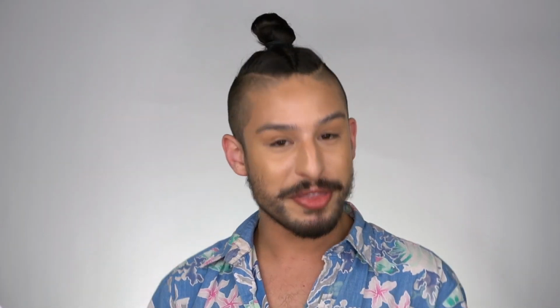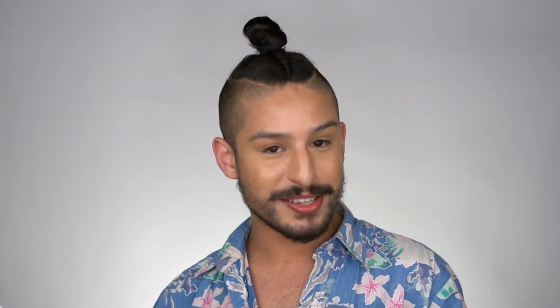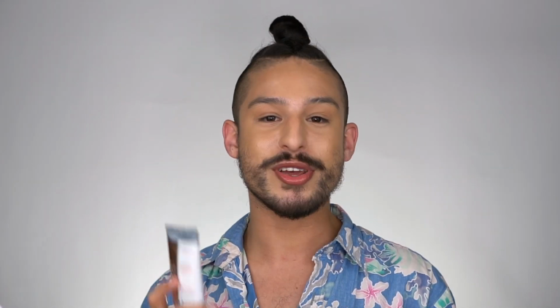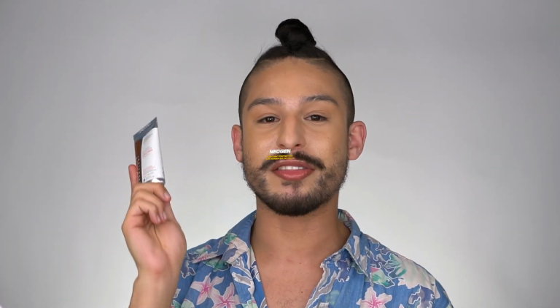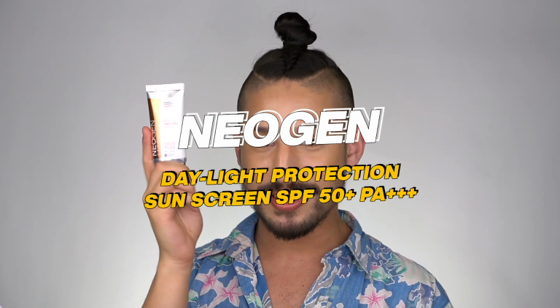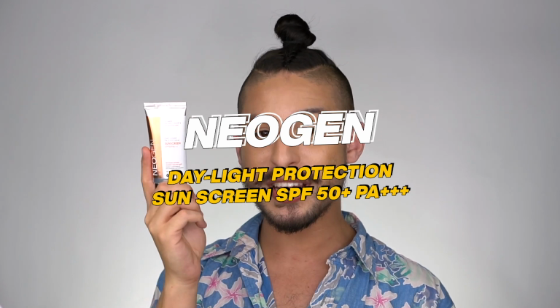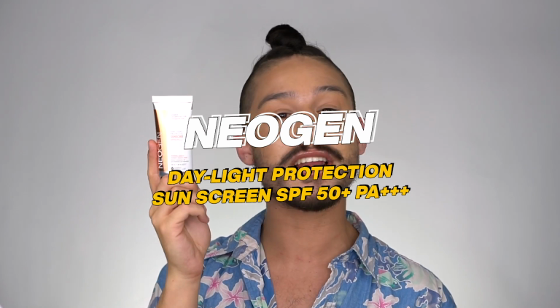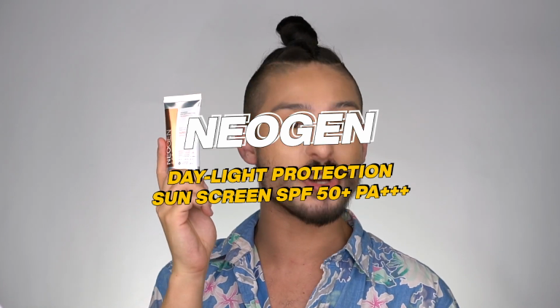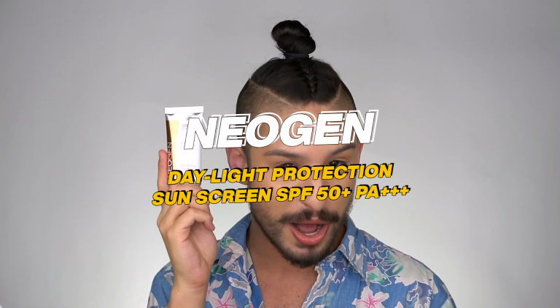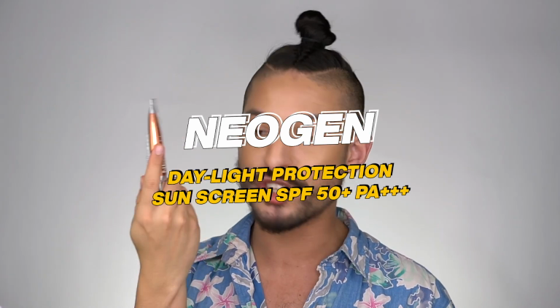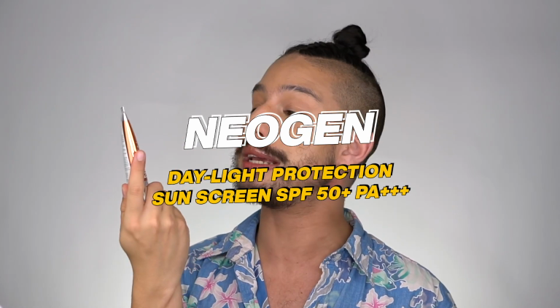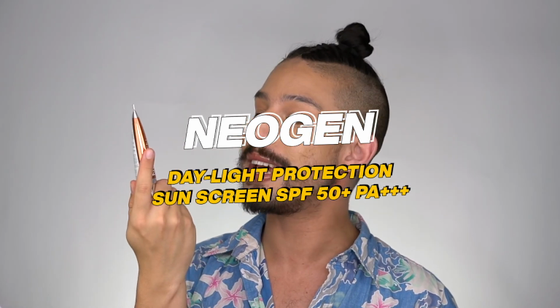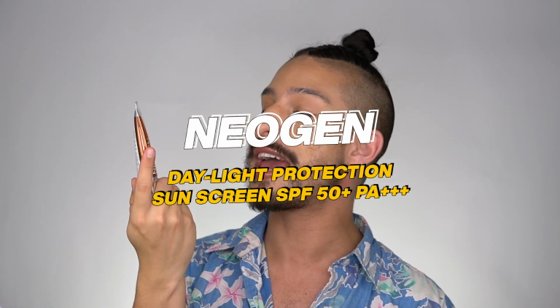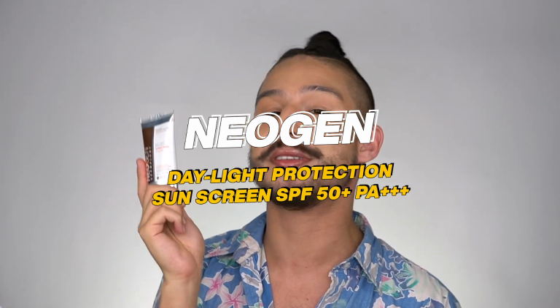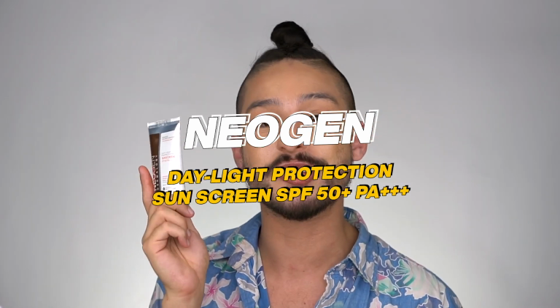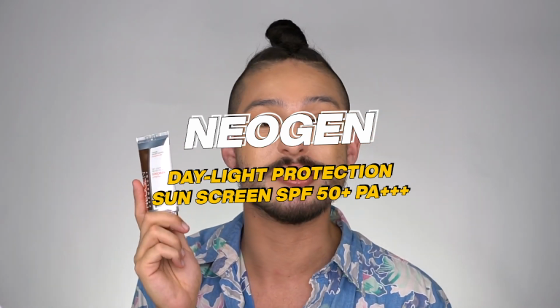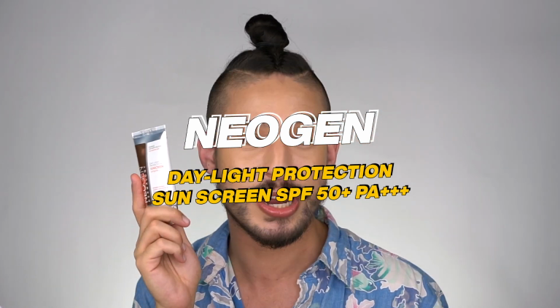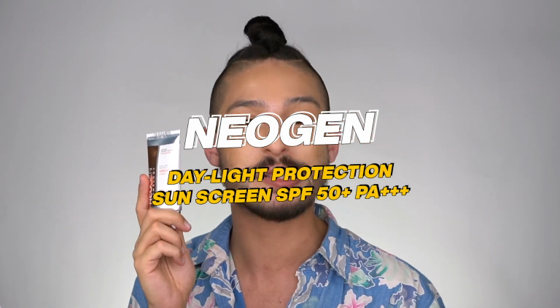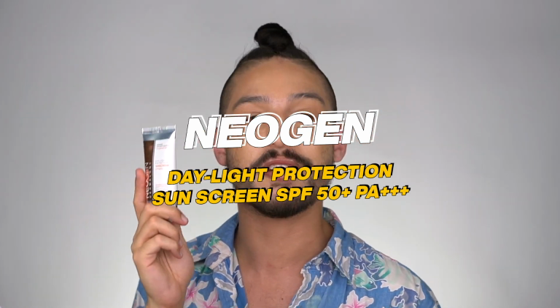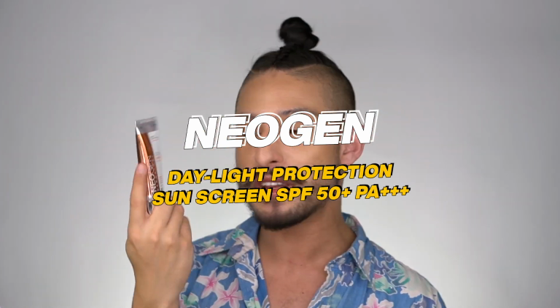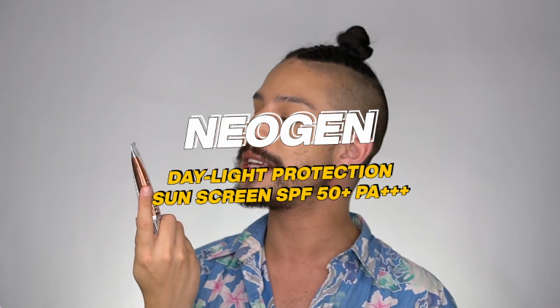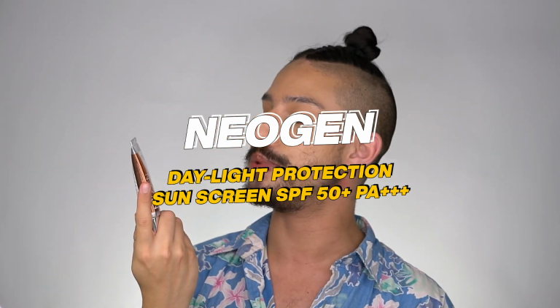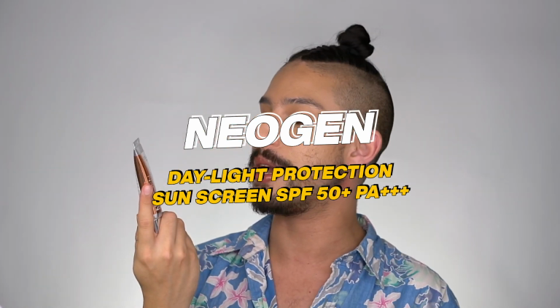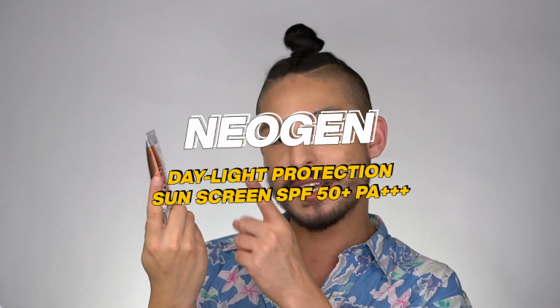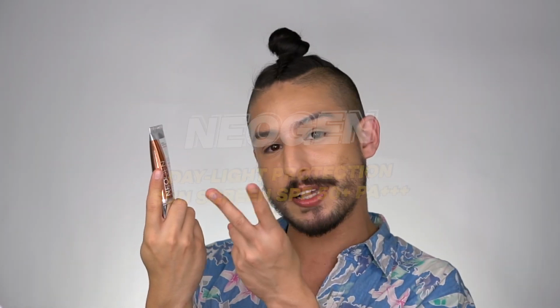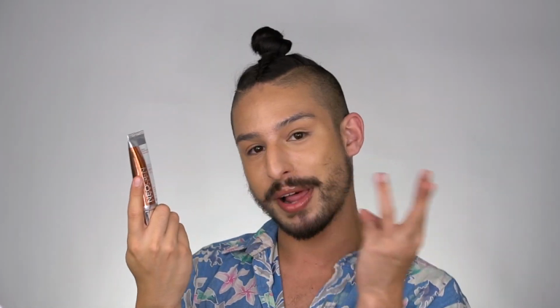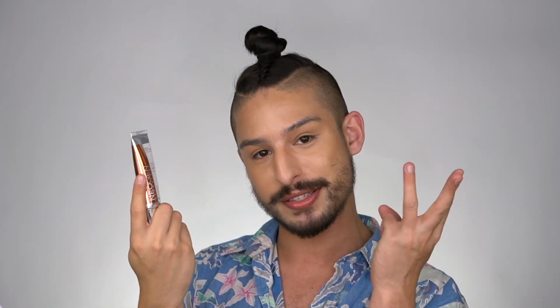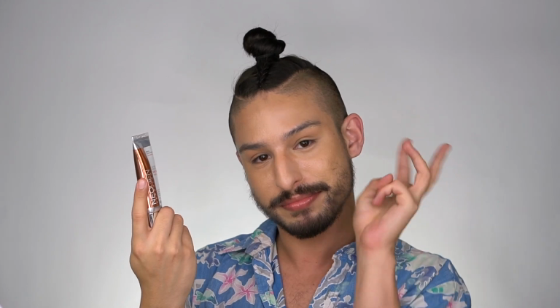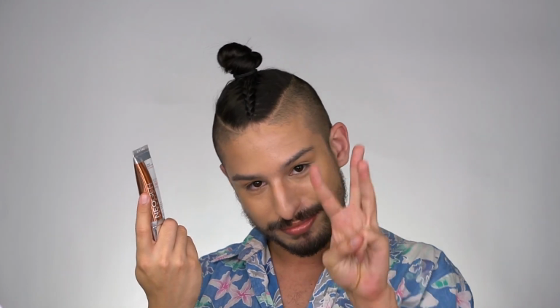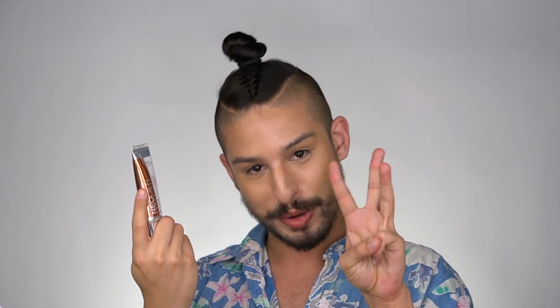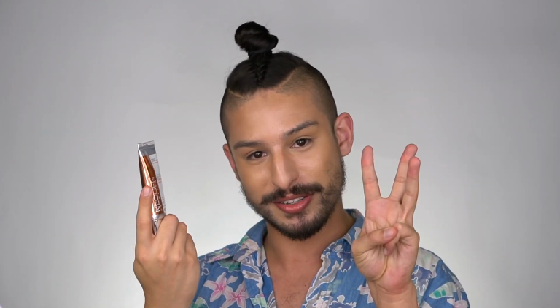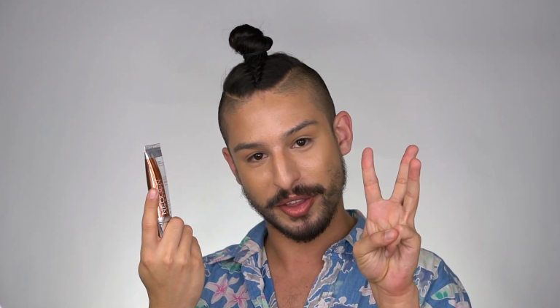And with that, today I'm trying out the Neogen Dermology Daylight Protection Sunscreen SPF 50+, PA+++. Three pluses only.